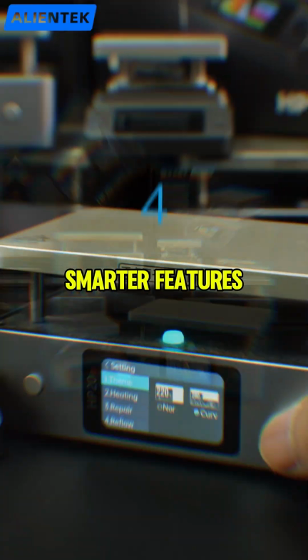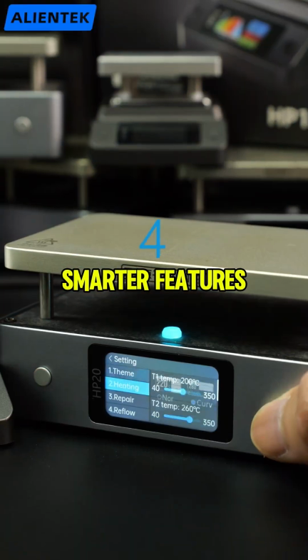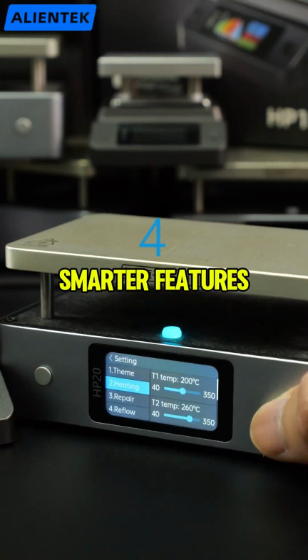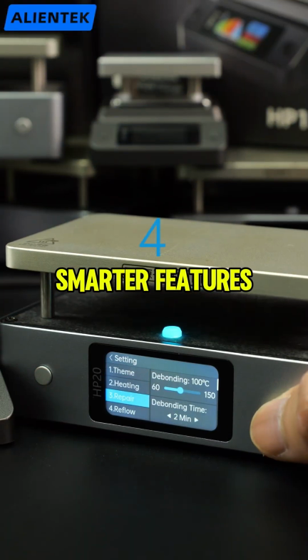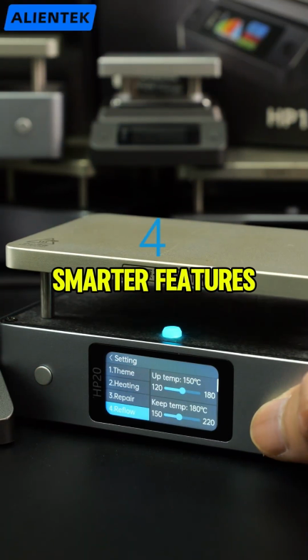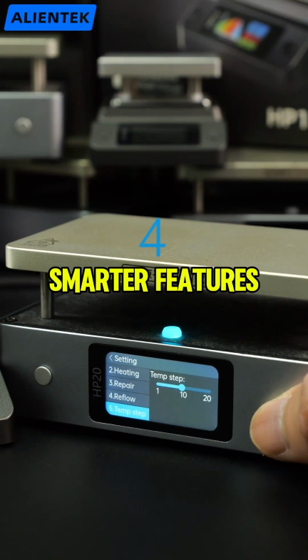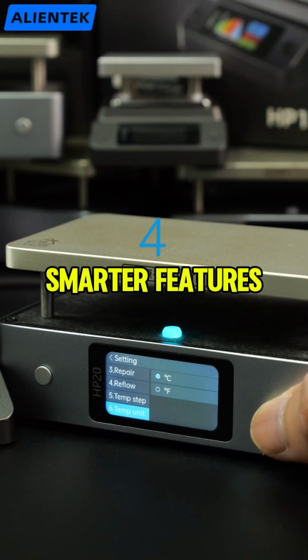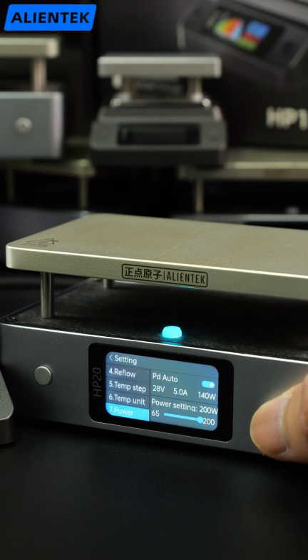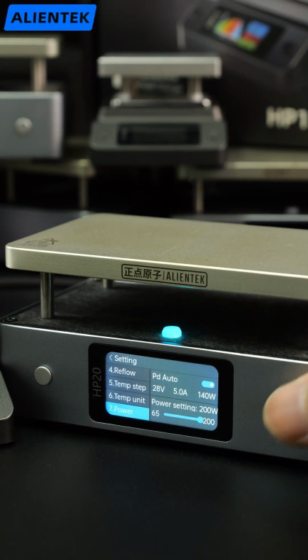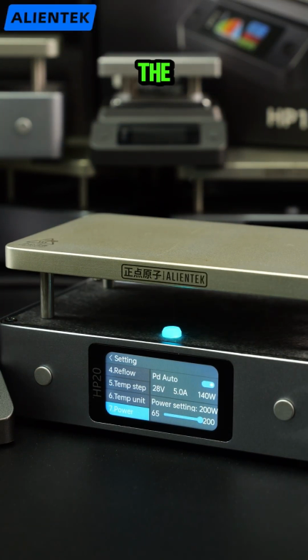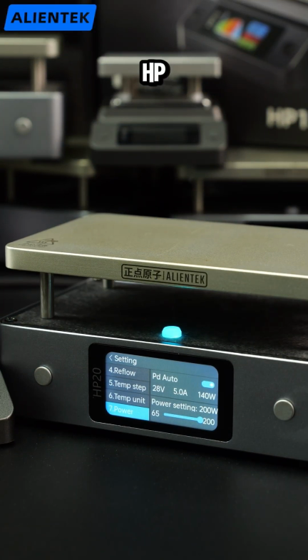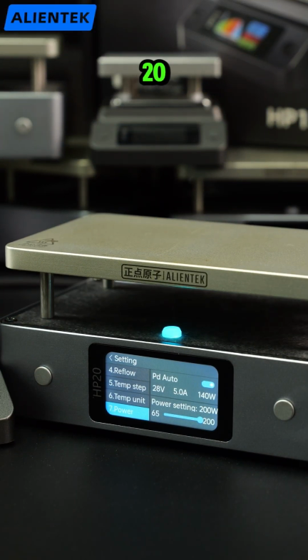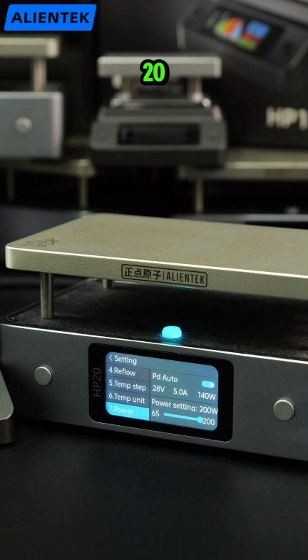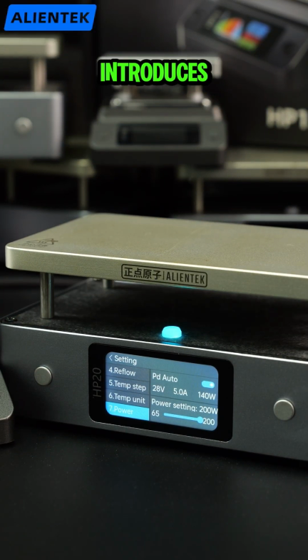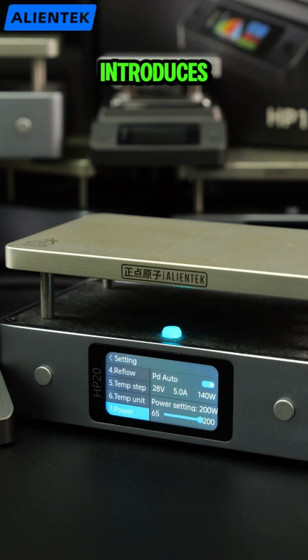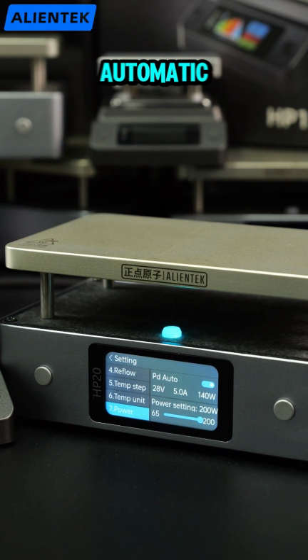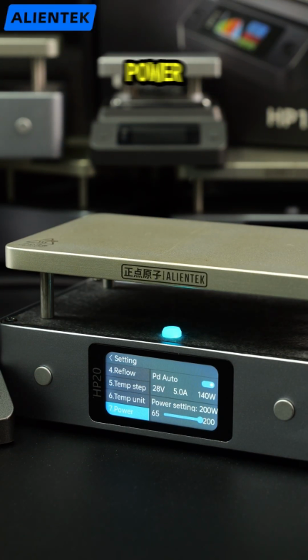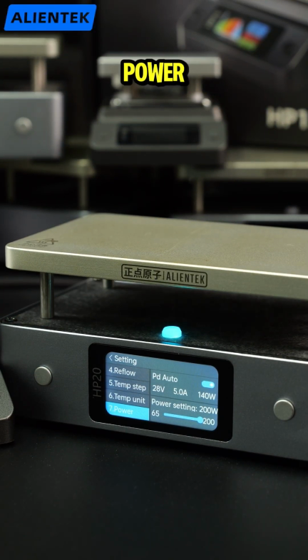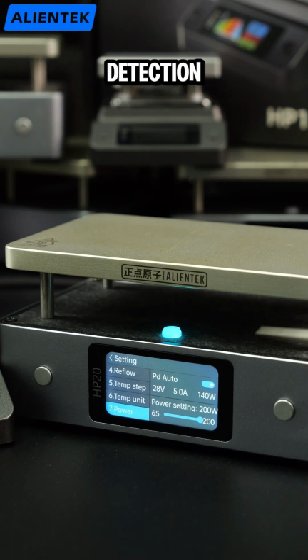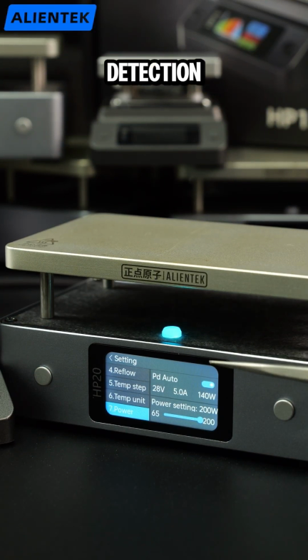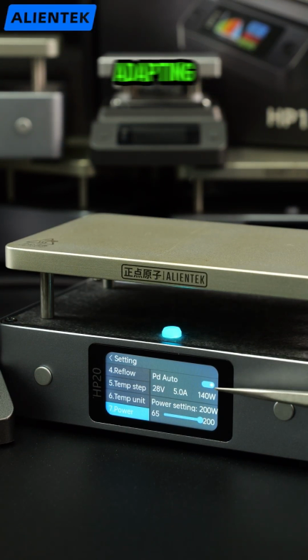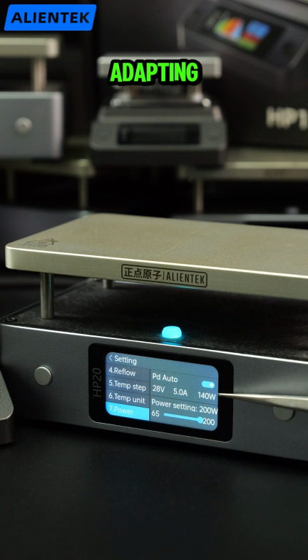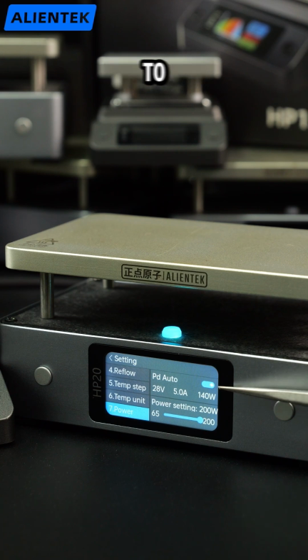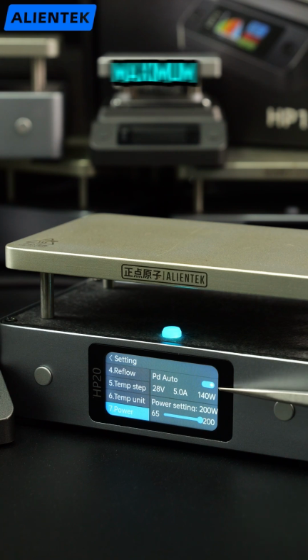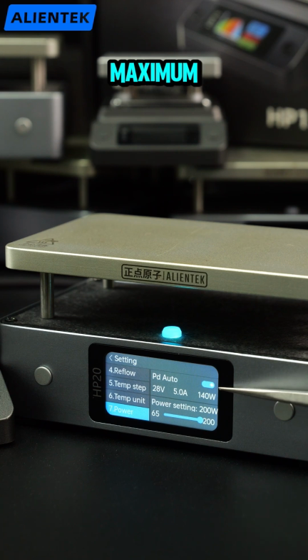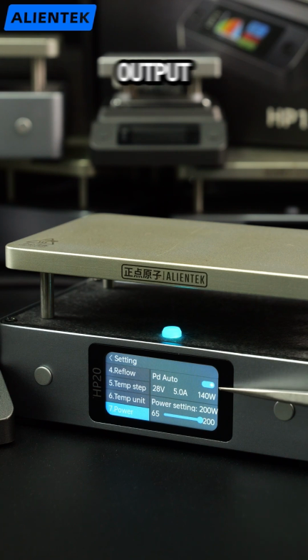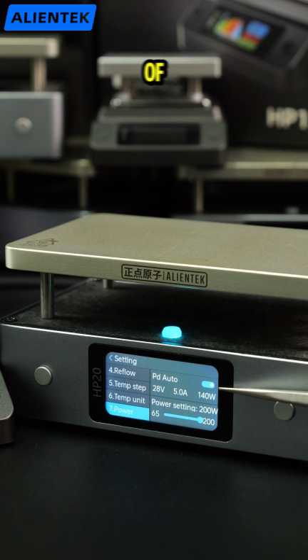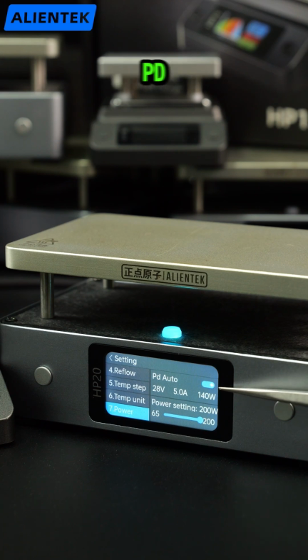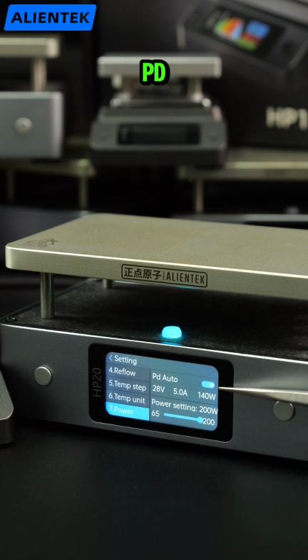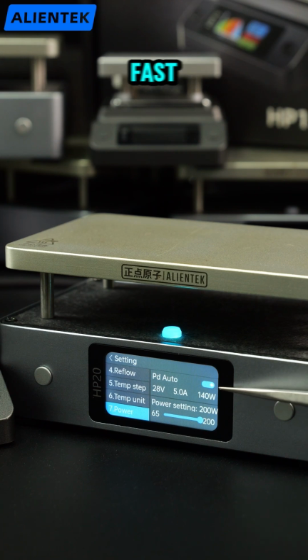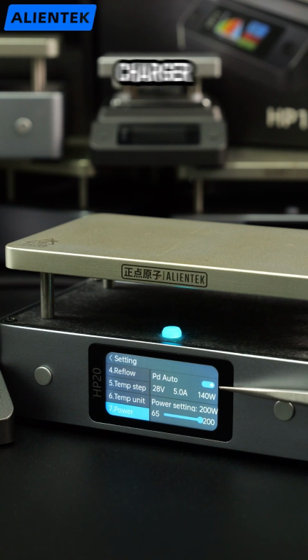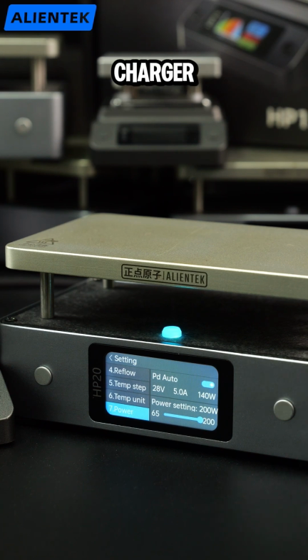Smarter features. The HP-20 introduces automatic power detection, adapting to the maximum output of your PD fast charger.